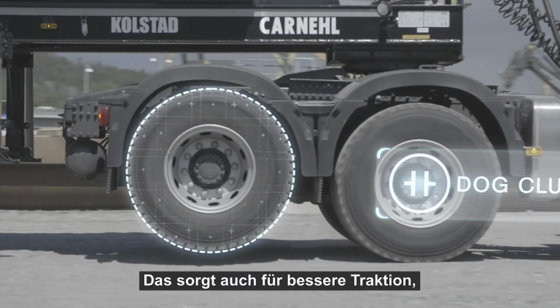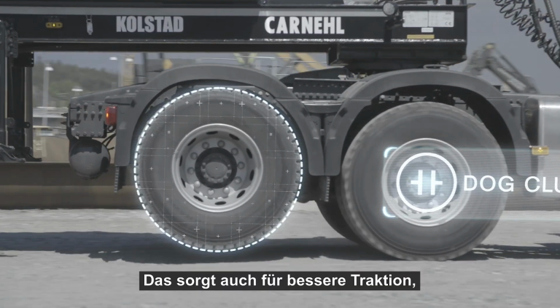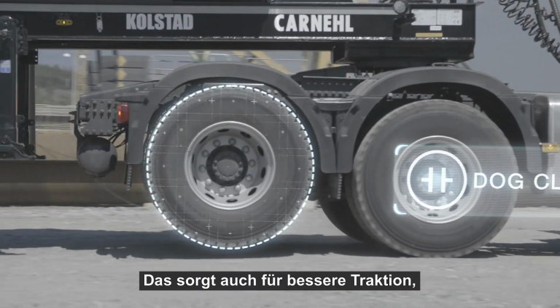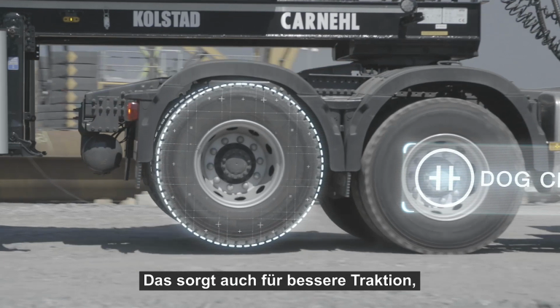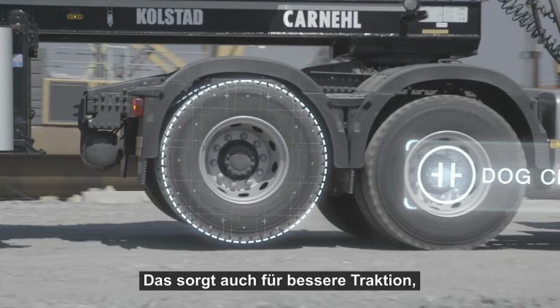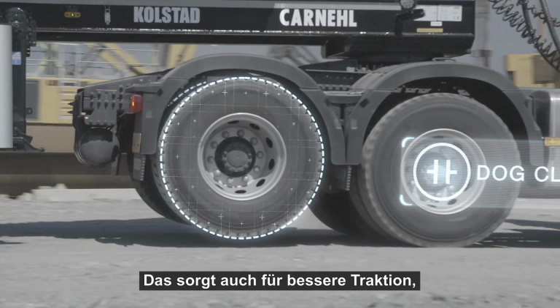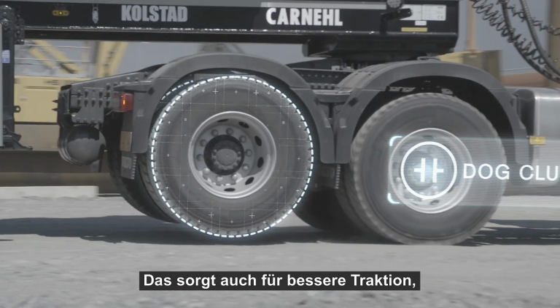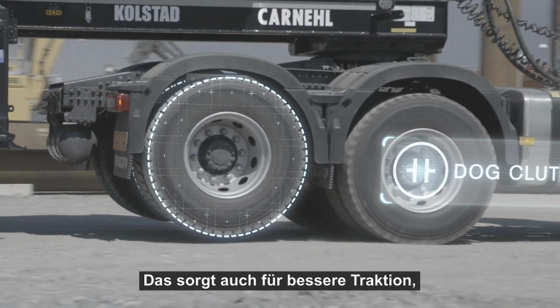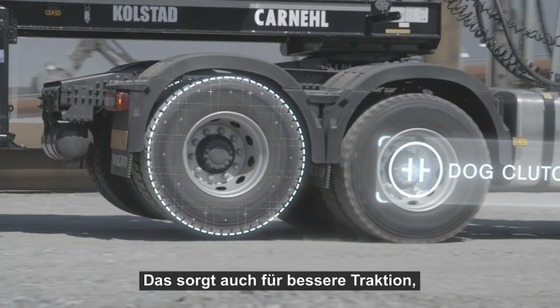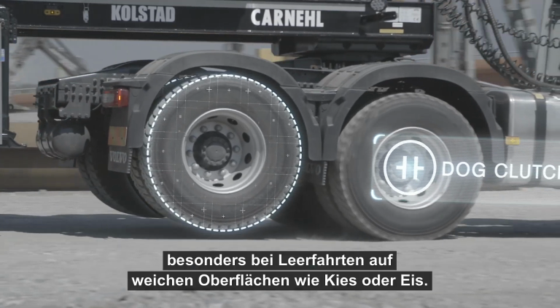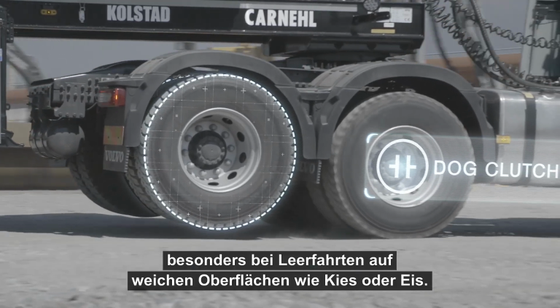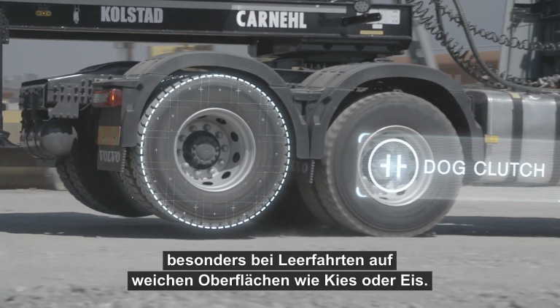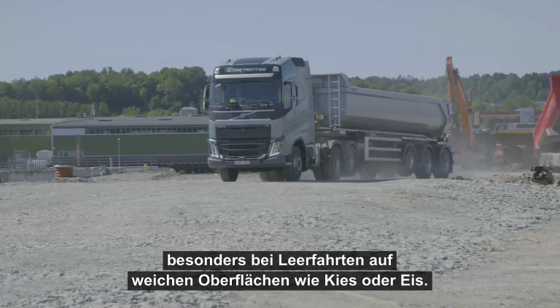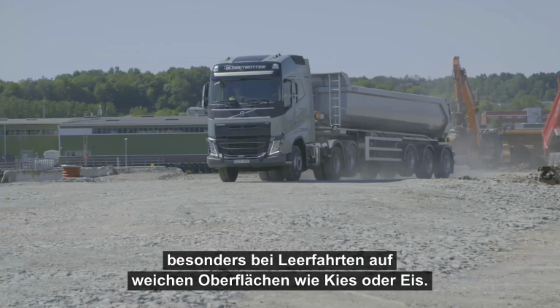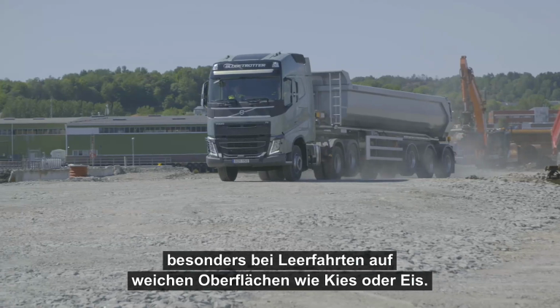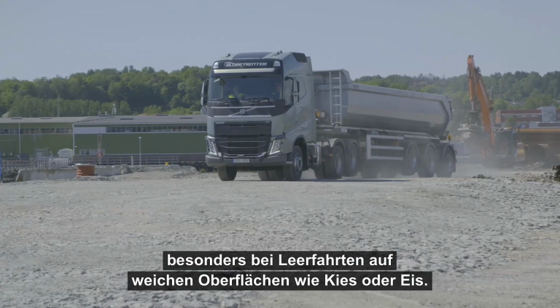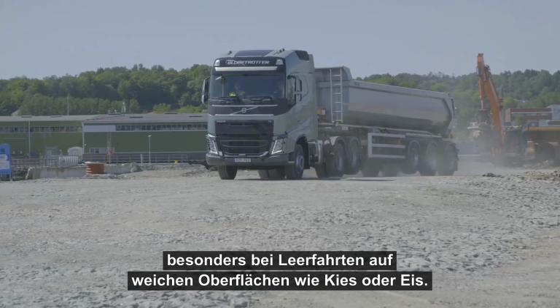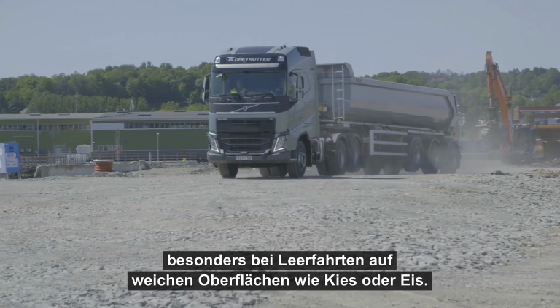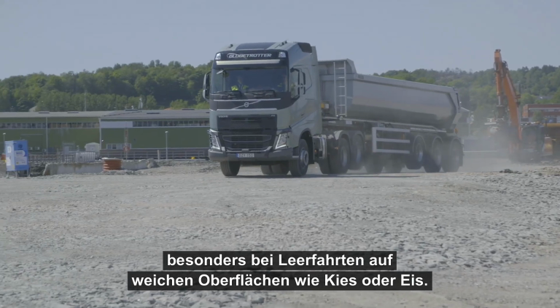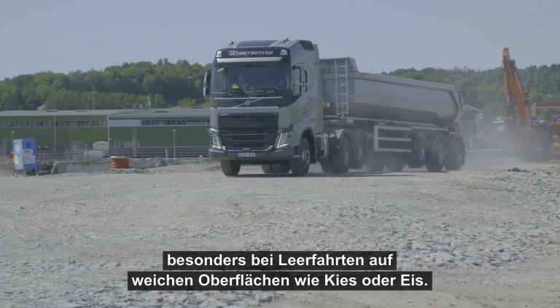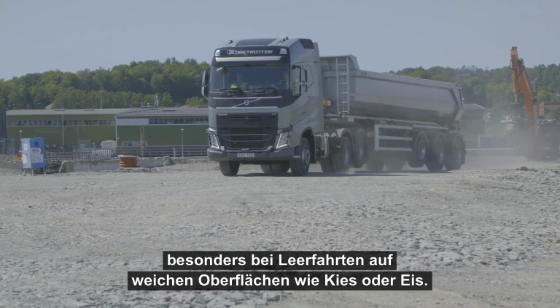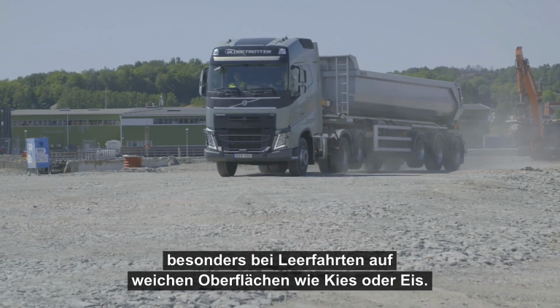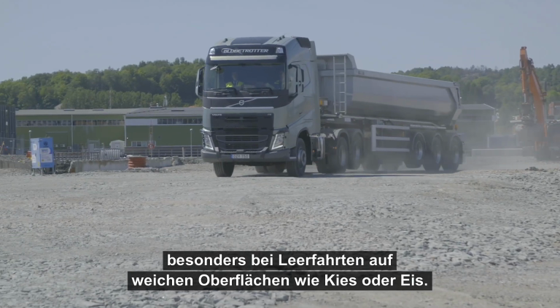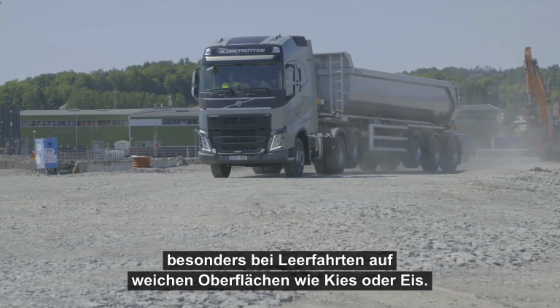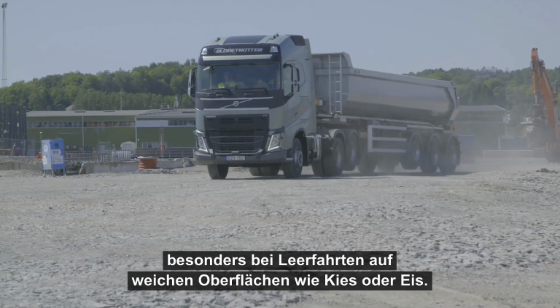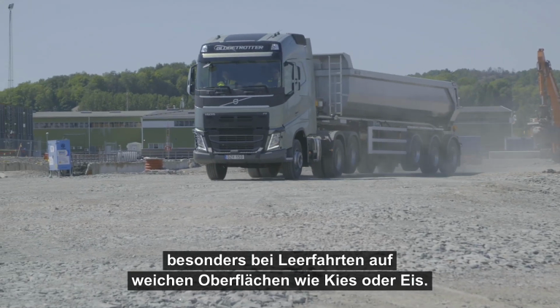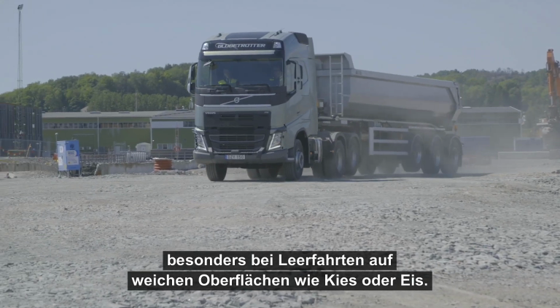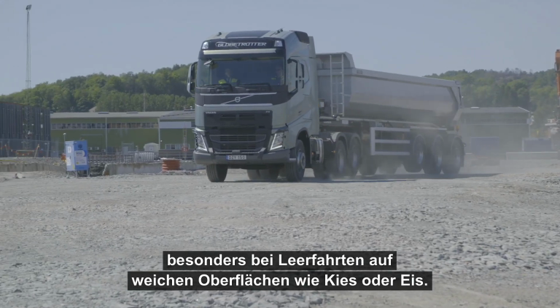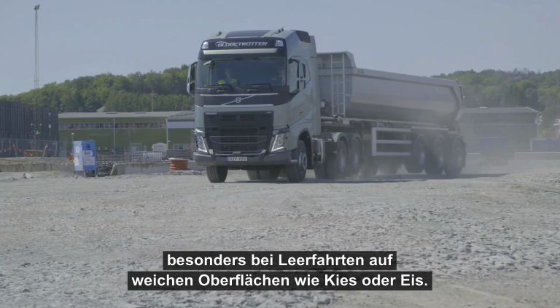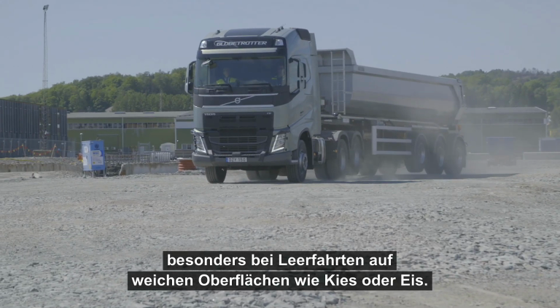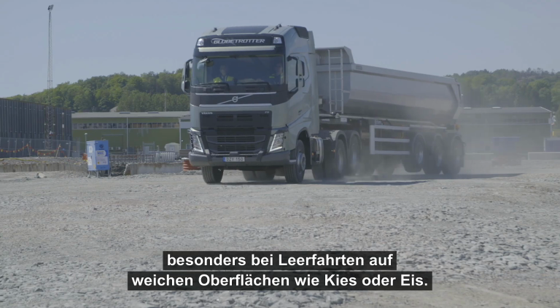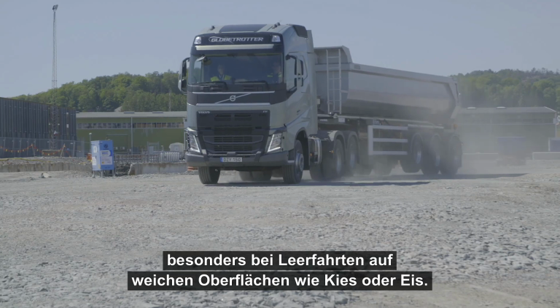This also means better traction, especially when driving empty on soft surfaces like gravel or ice.